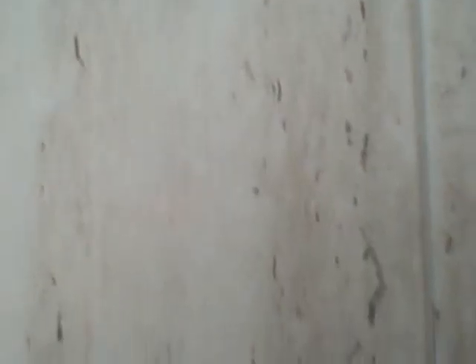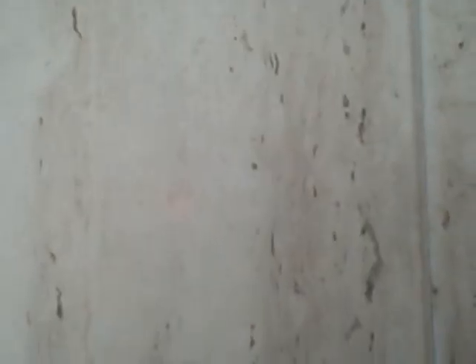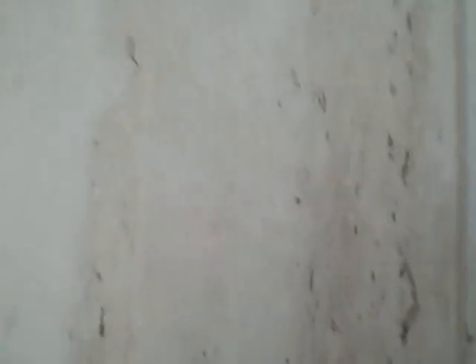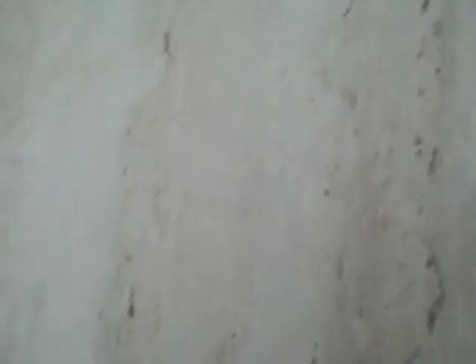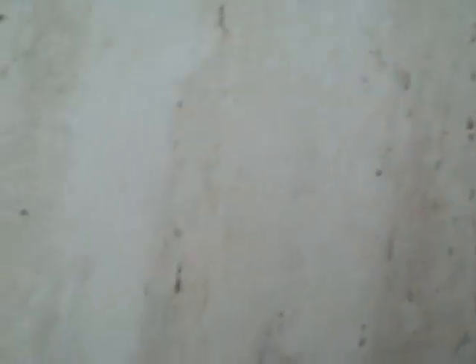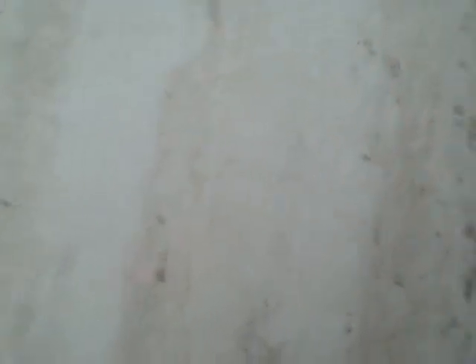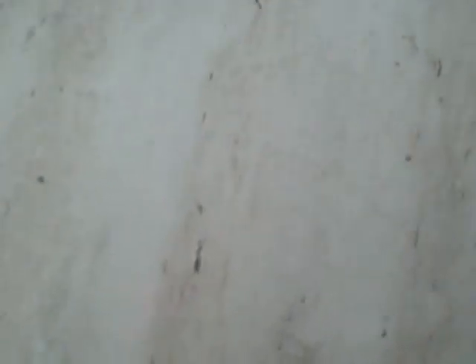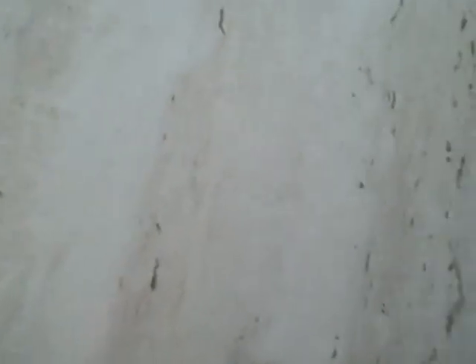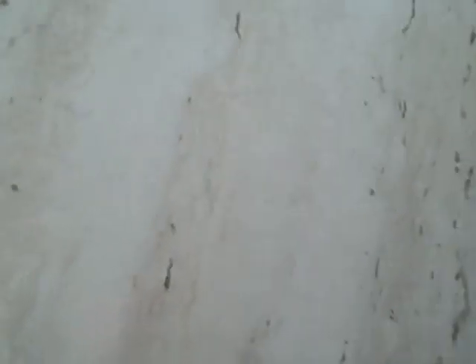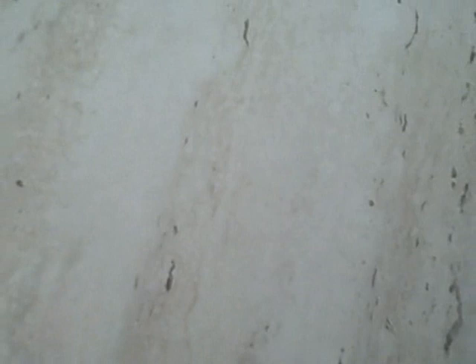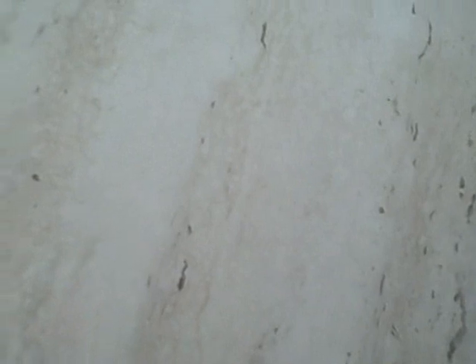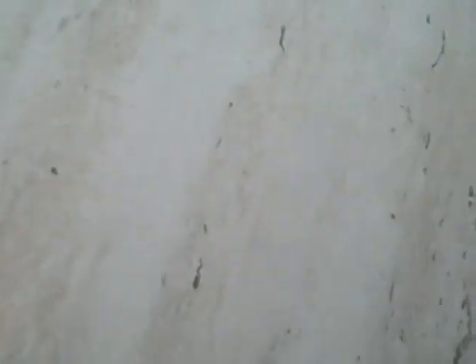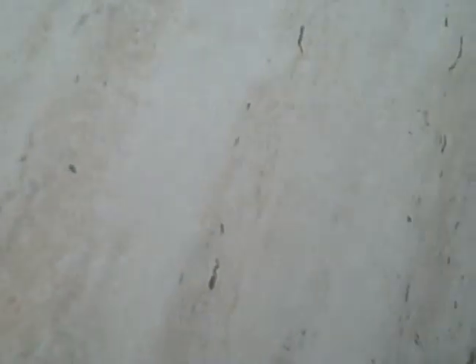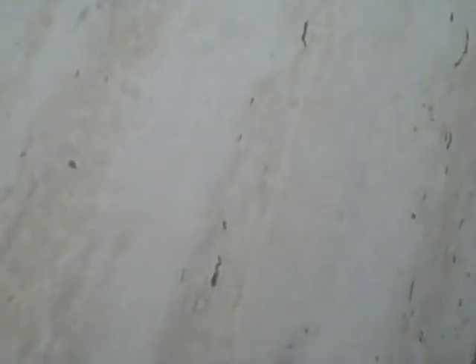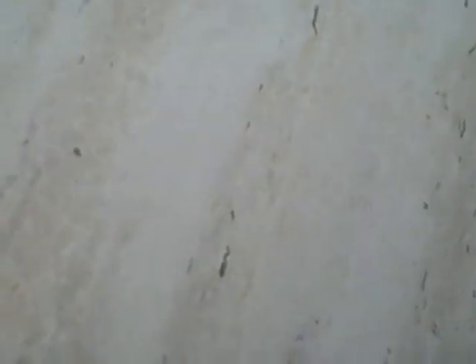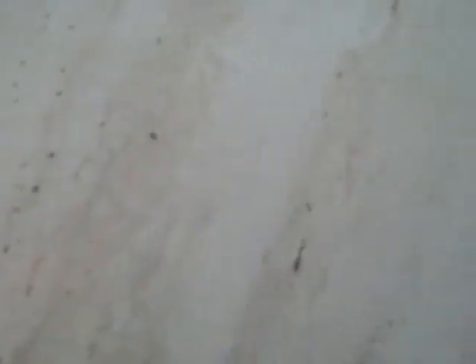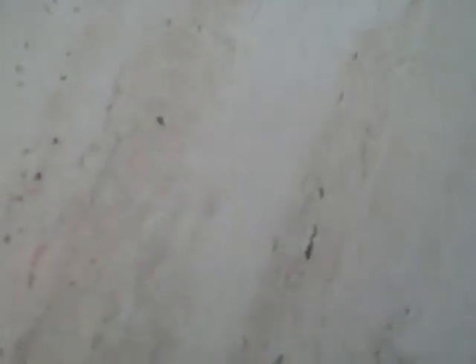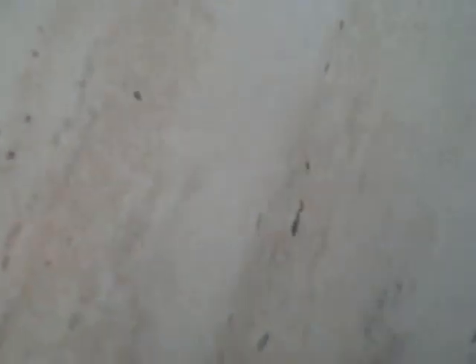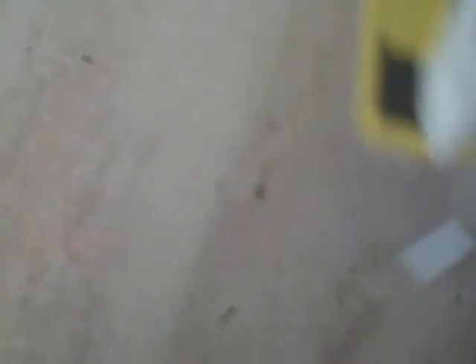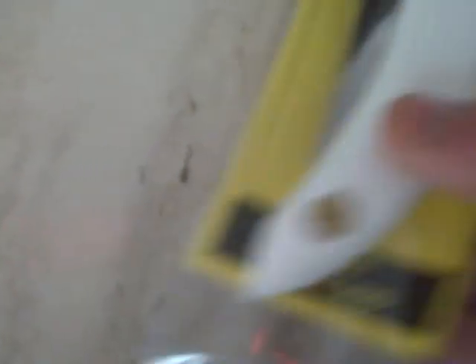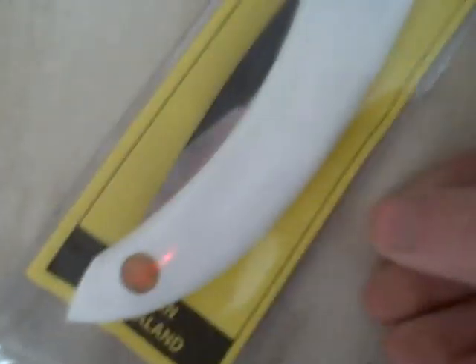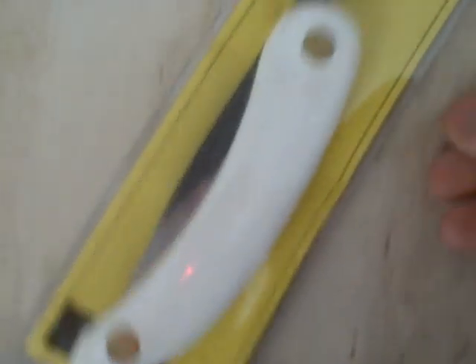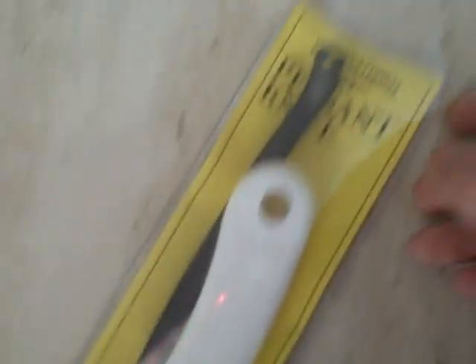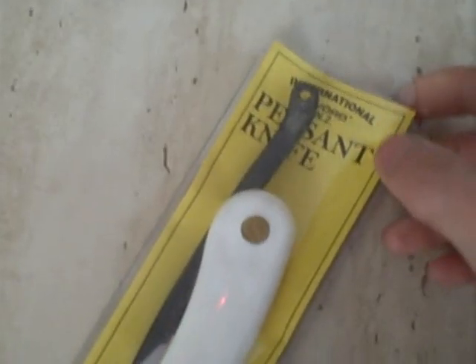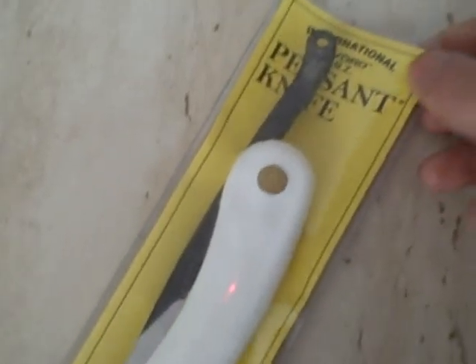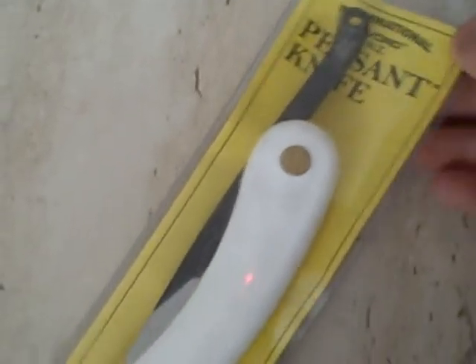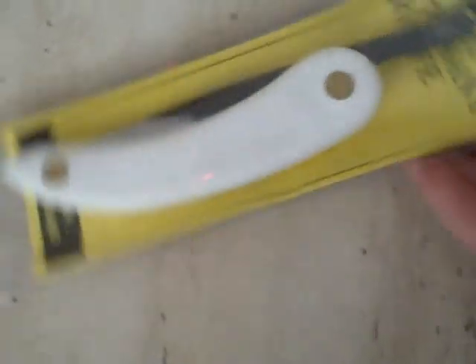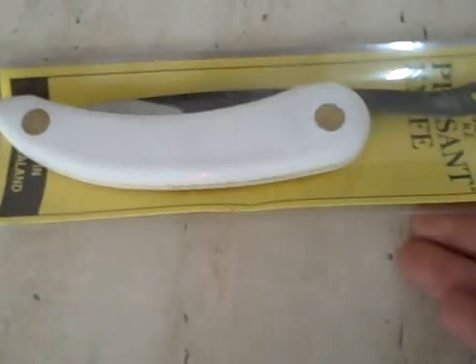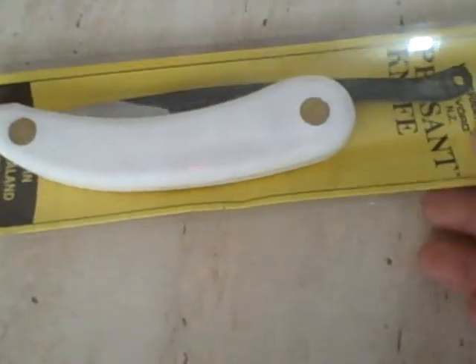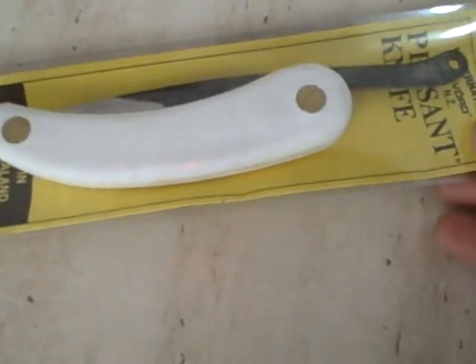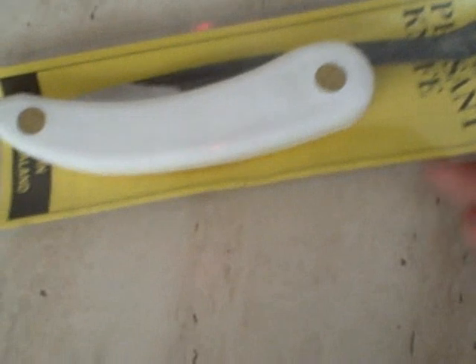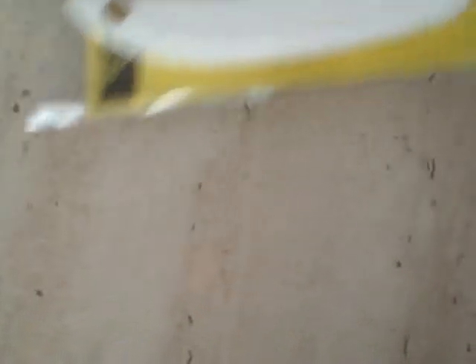And next we have the Svord Peasant Knife.